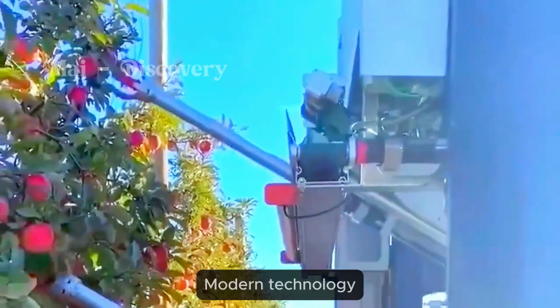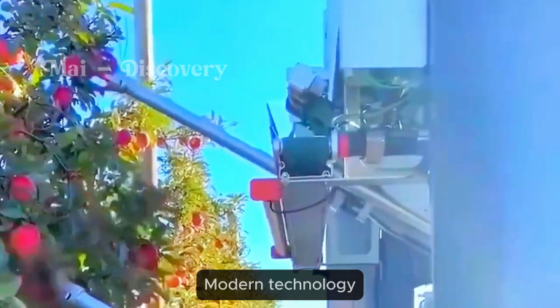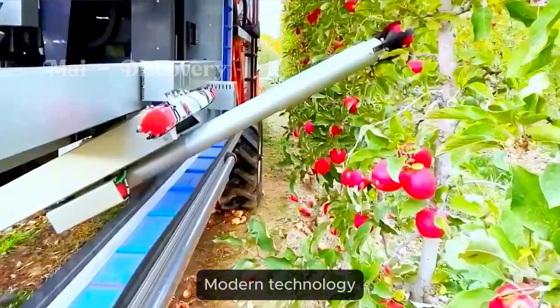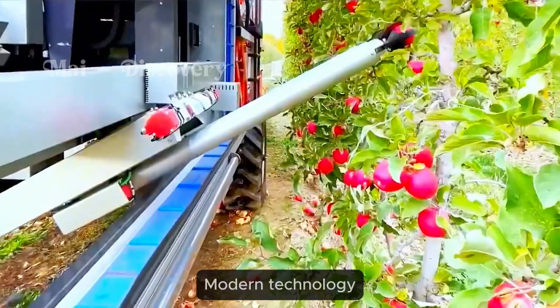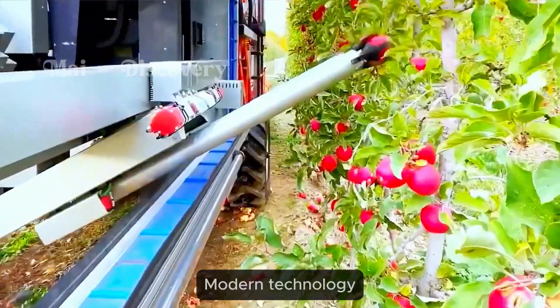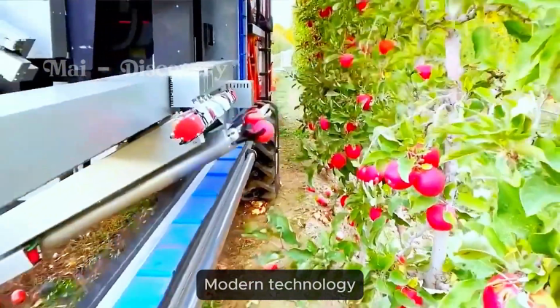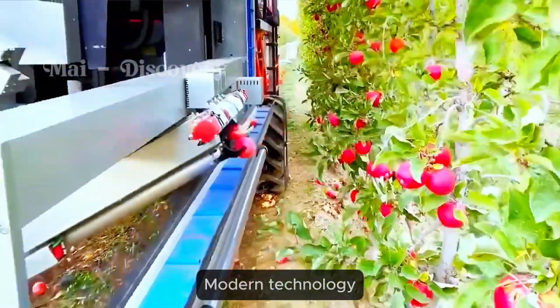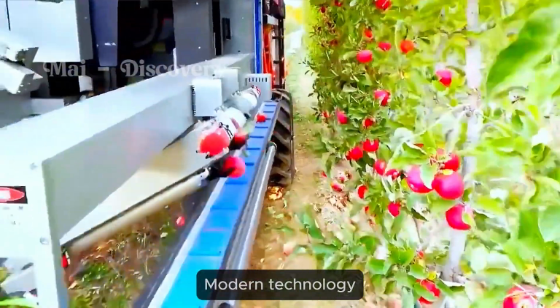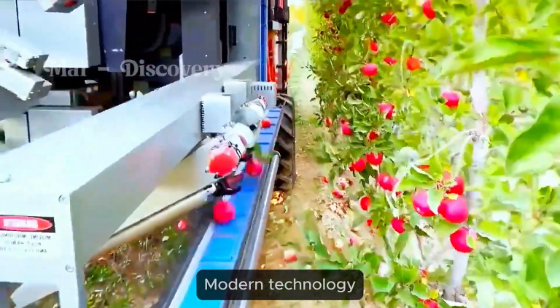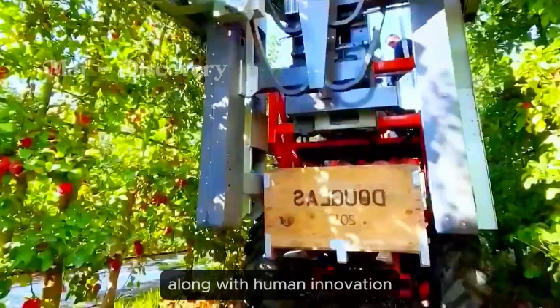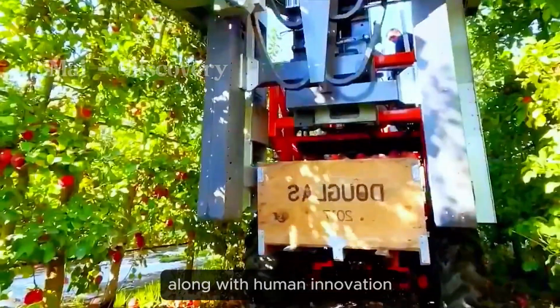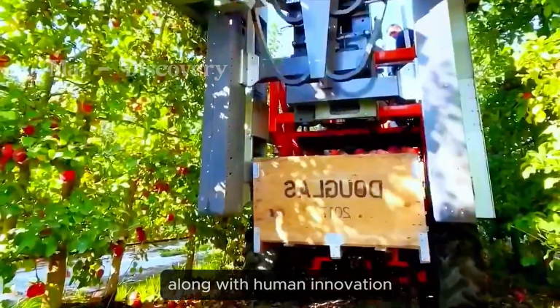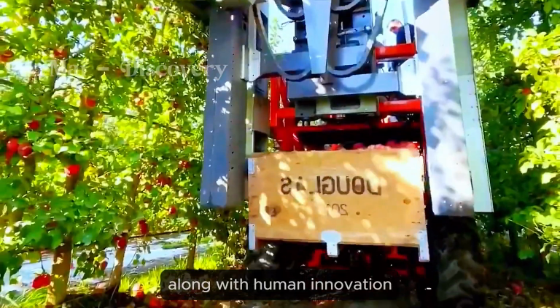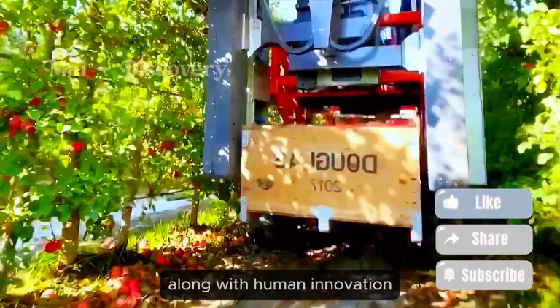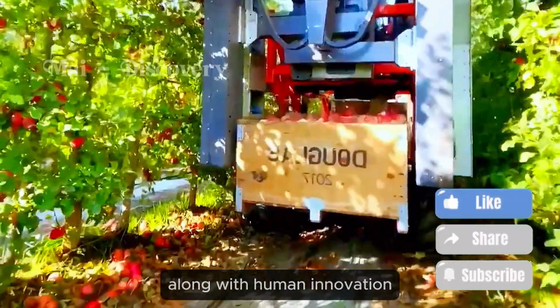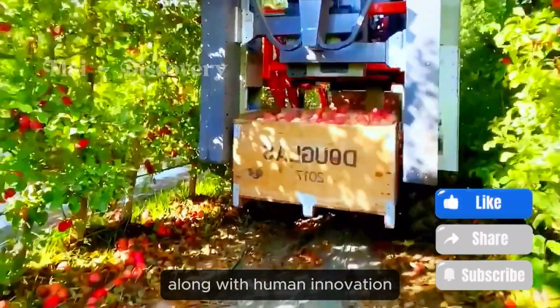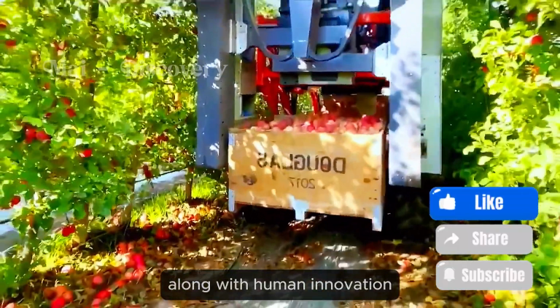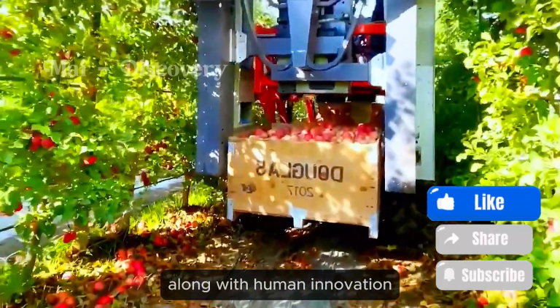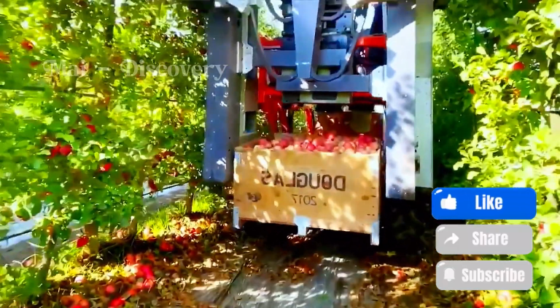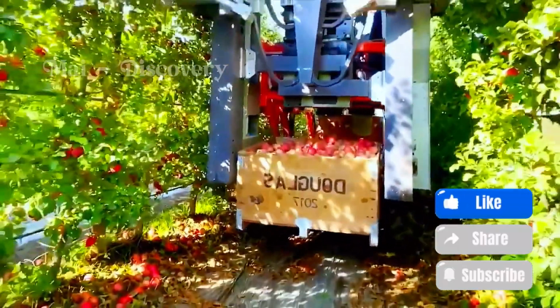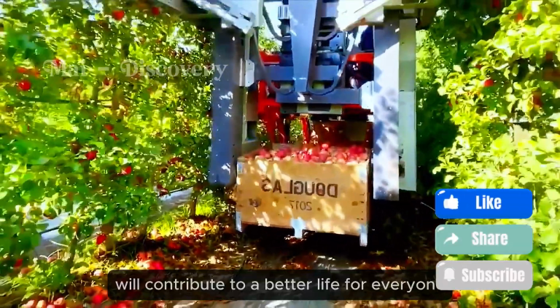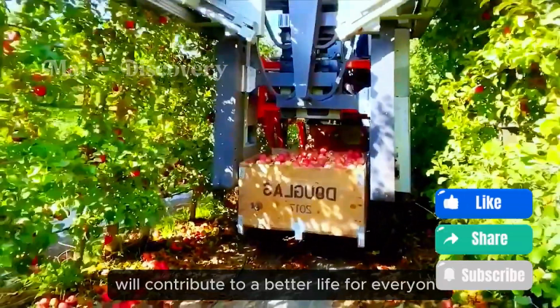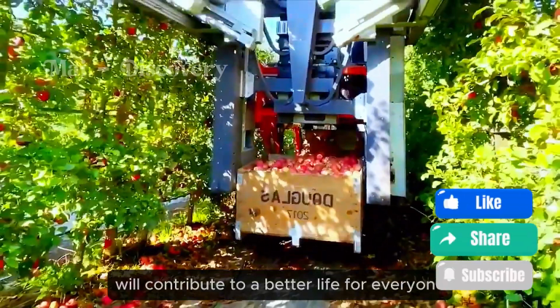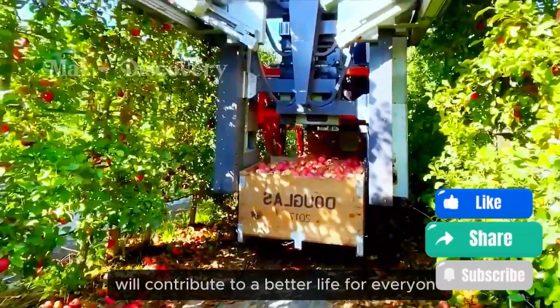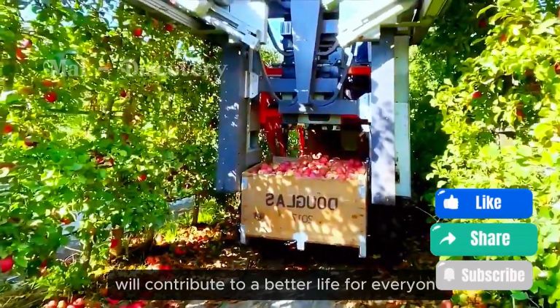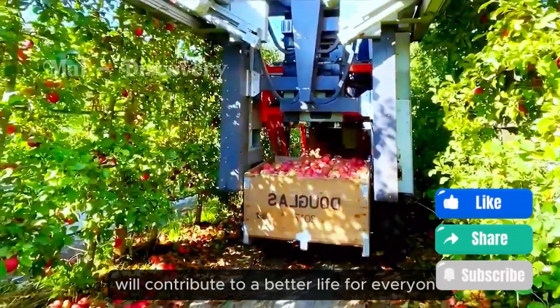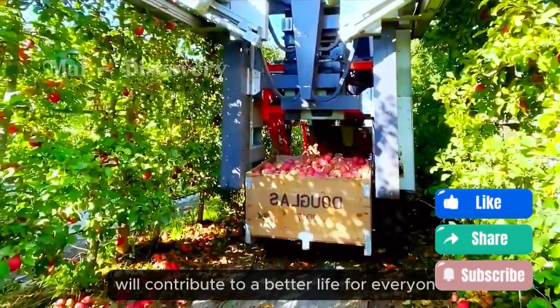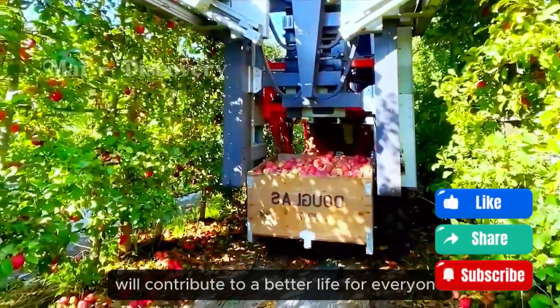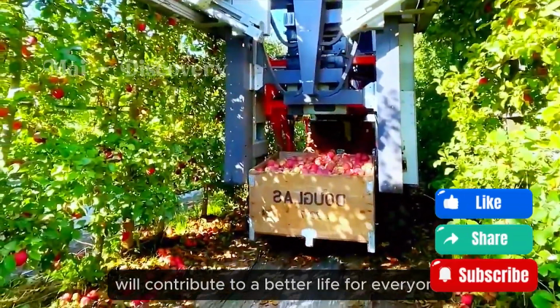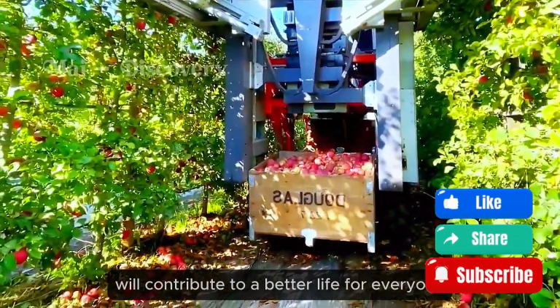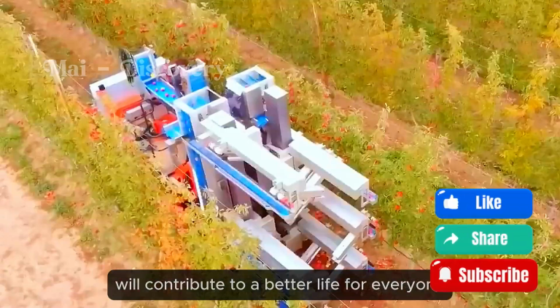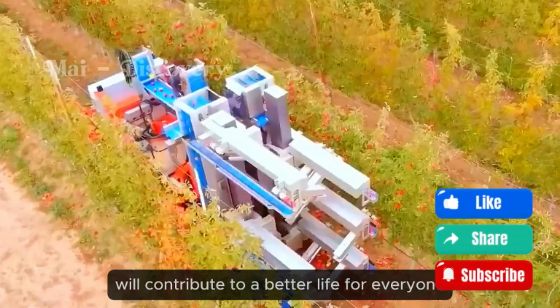Modern technology, along with human innovation, will contribute to a better life for everyone.